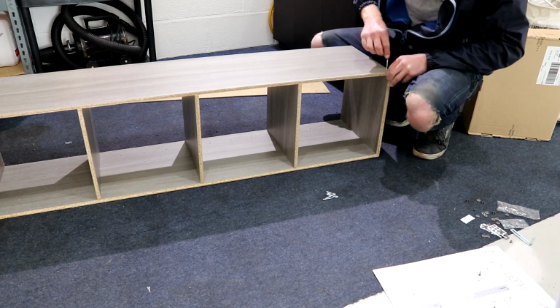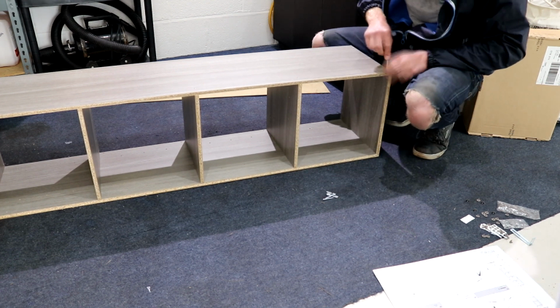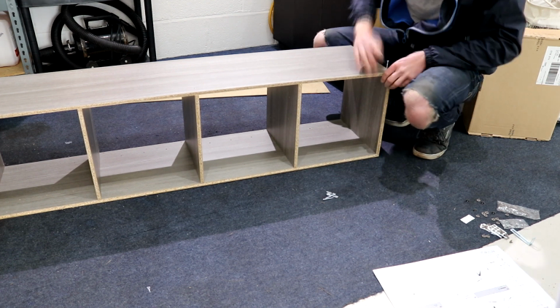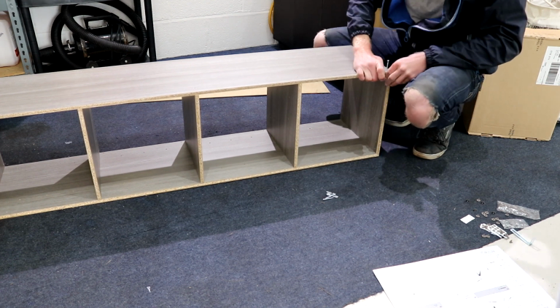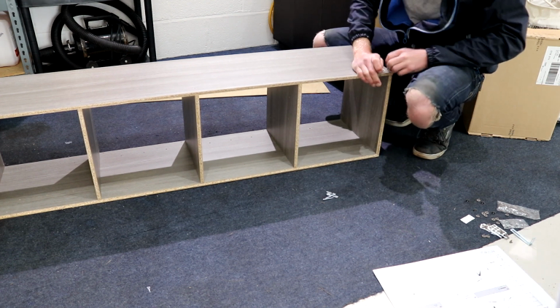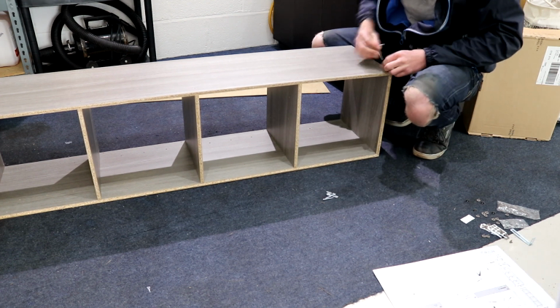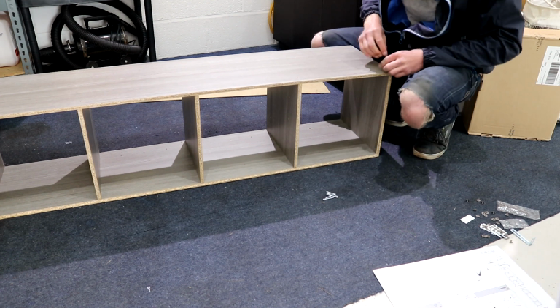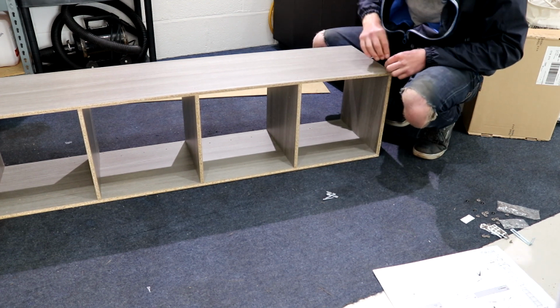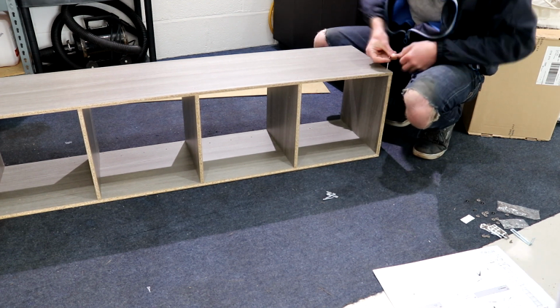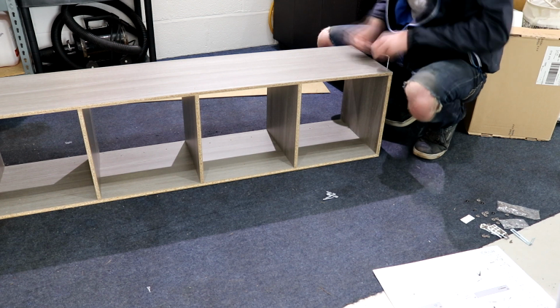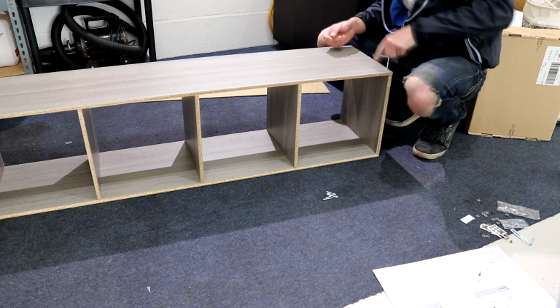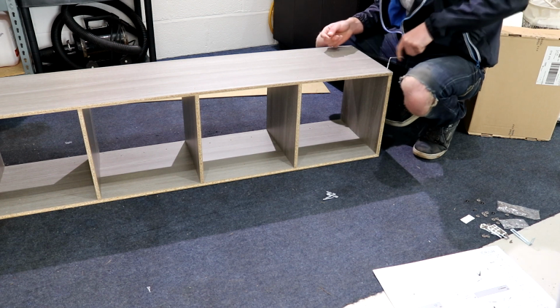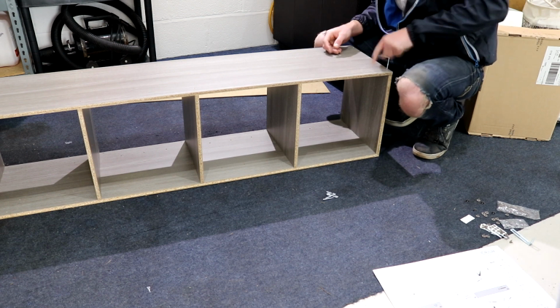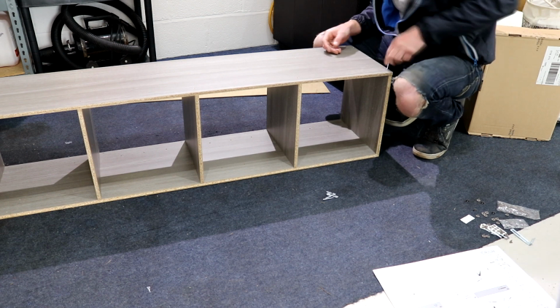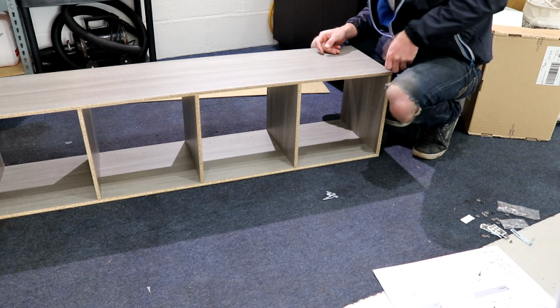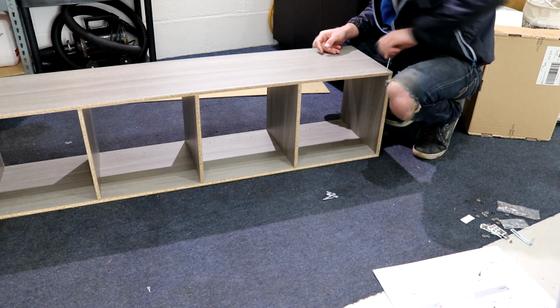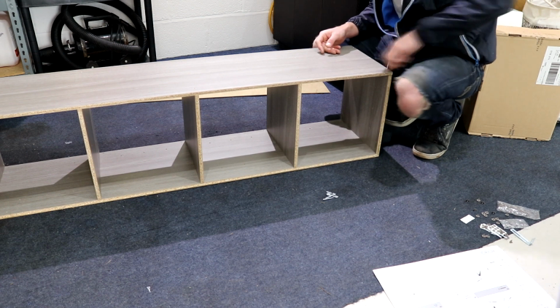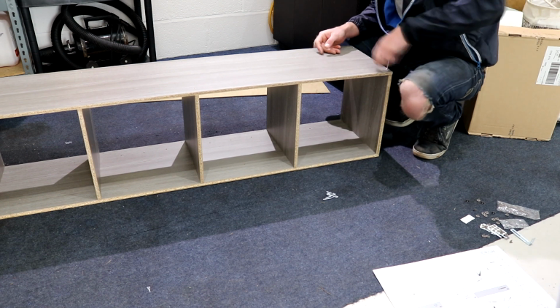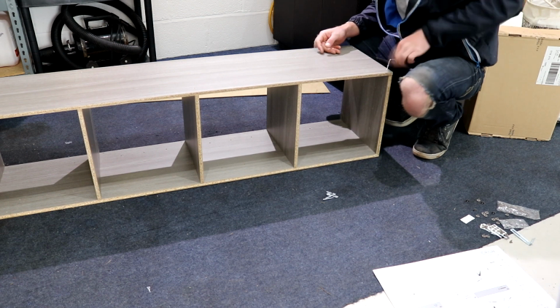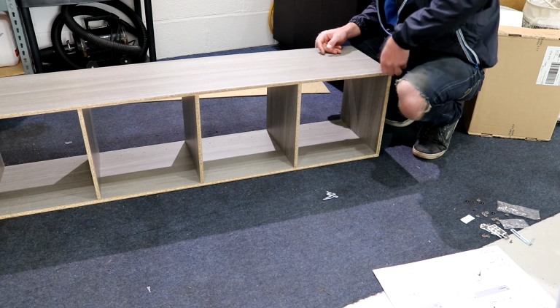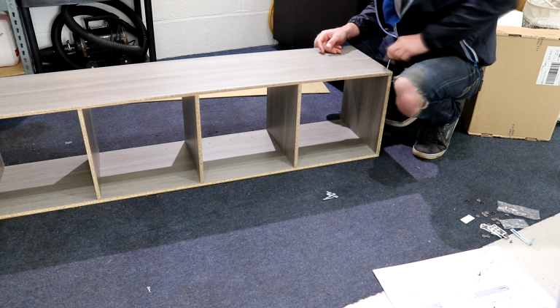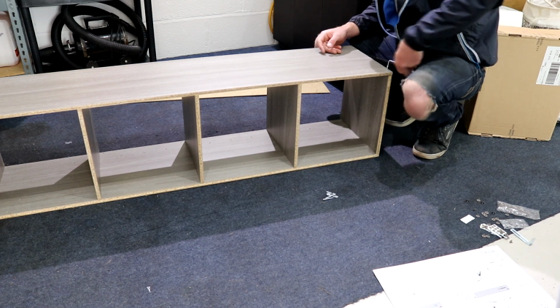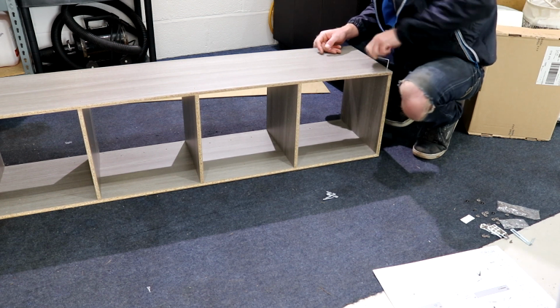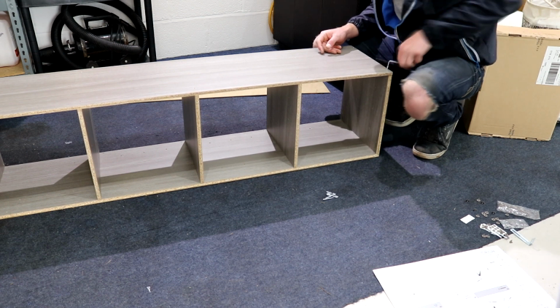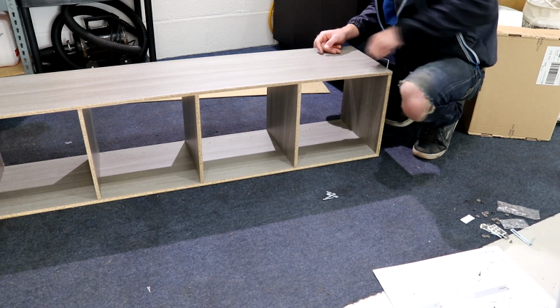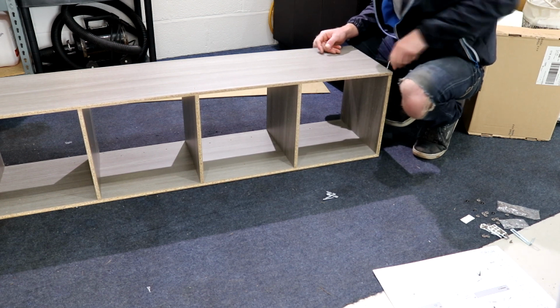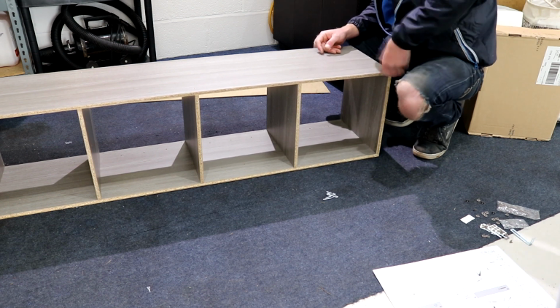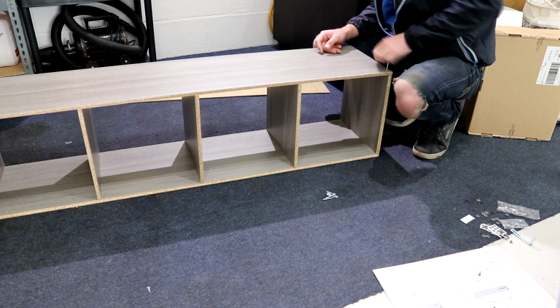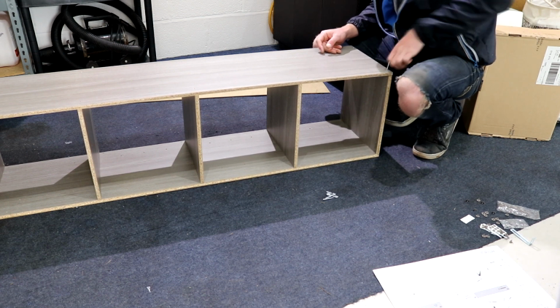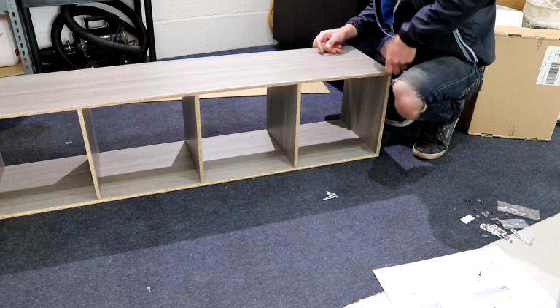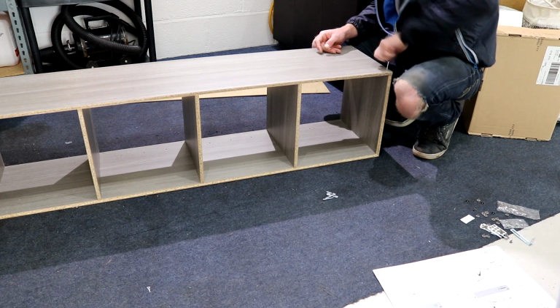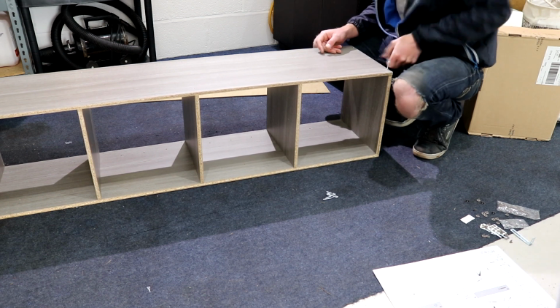The storage cubes were super easy to put together and they will certainly make a nice new addition to the unit.